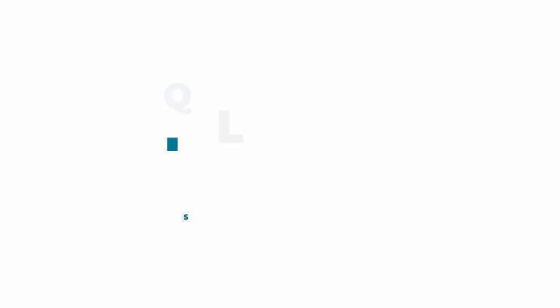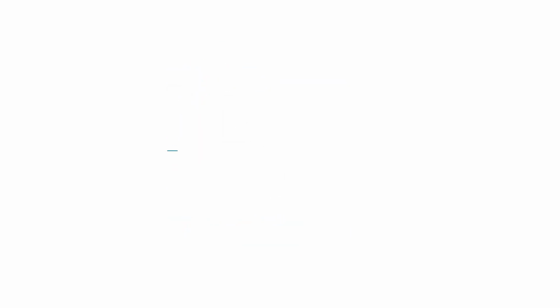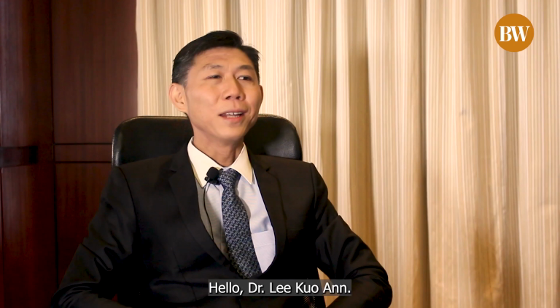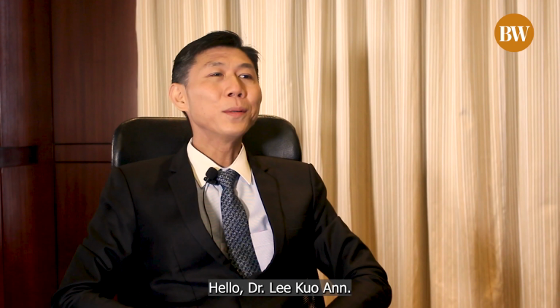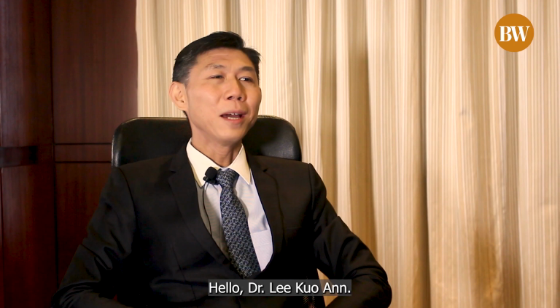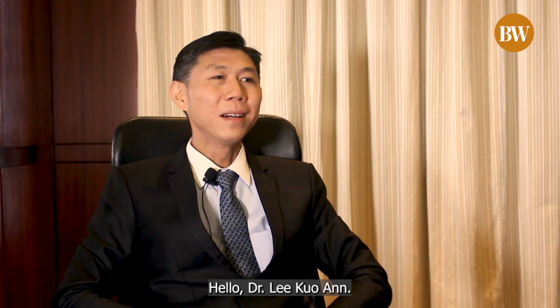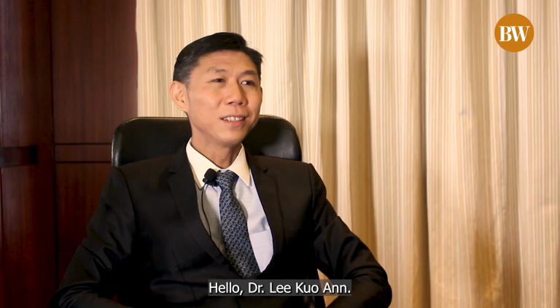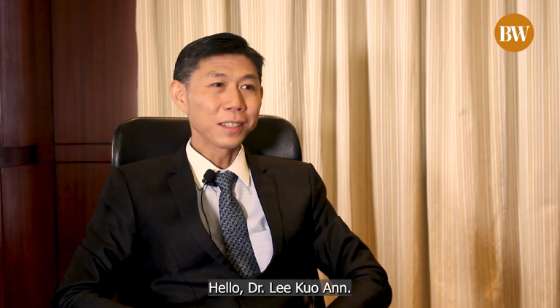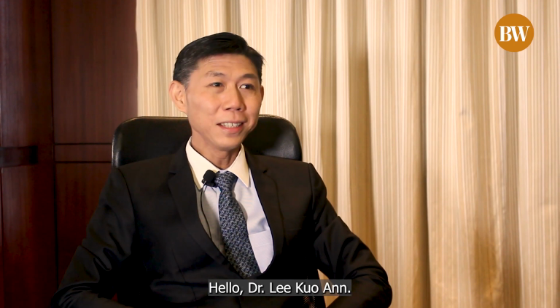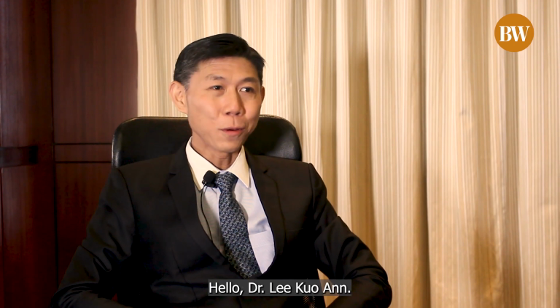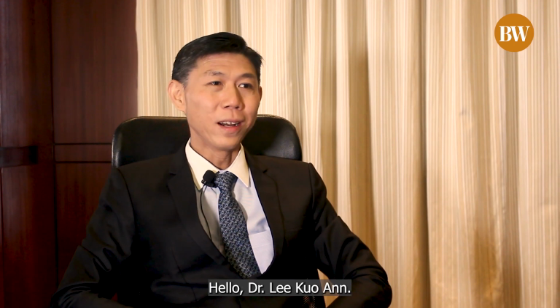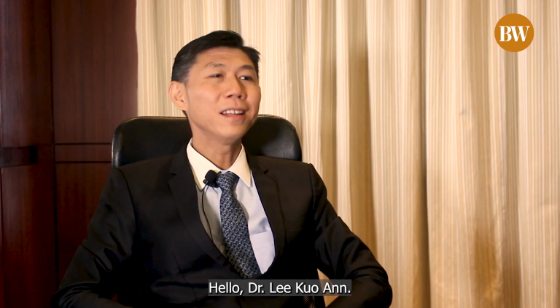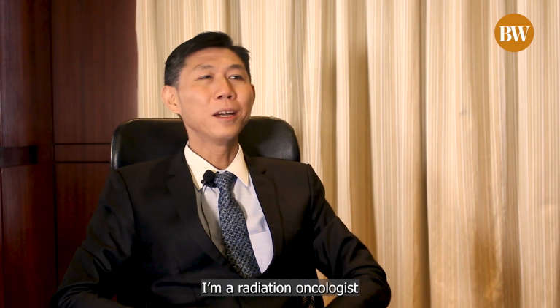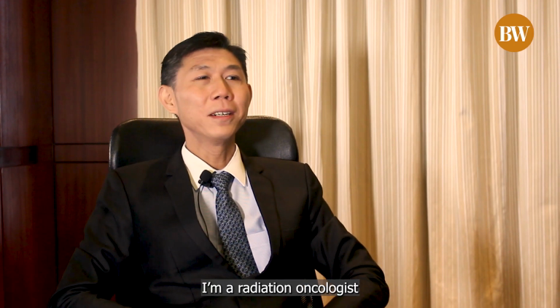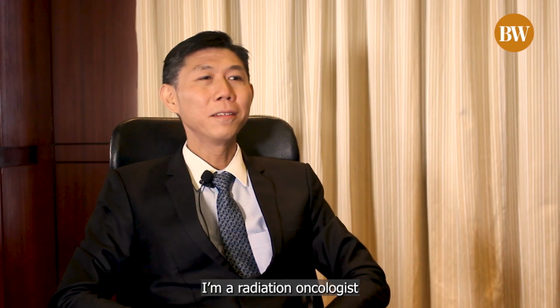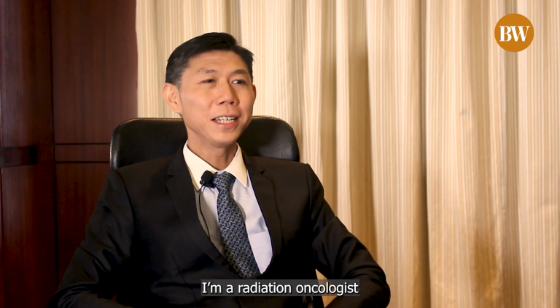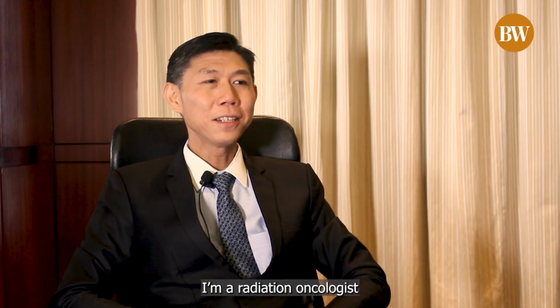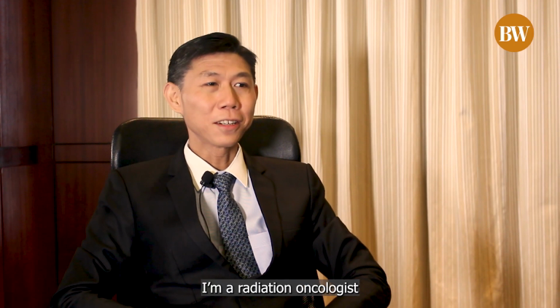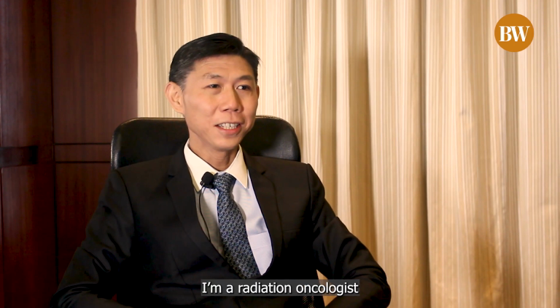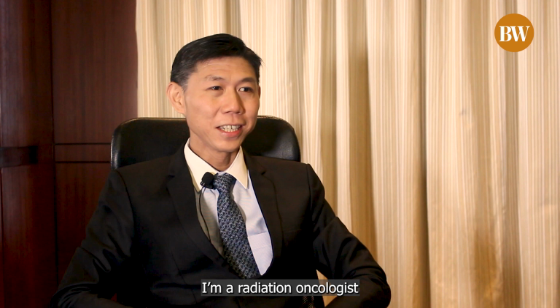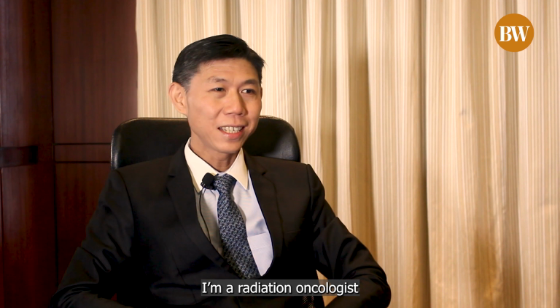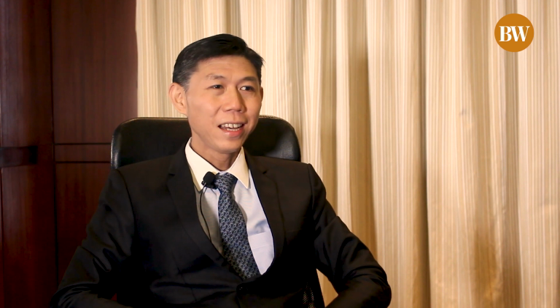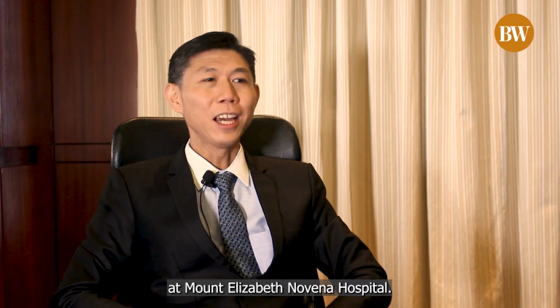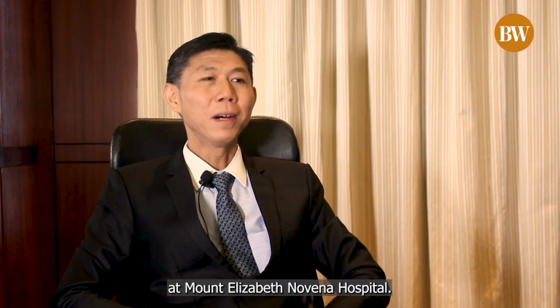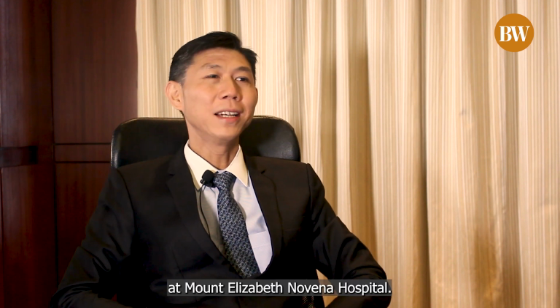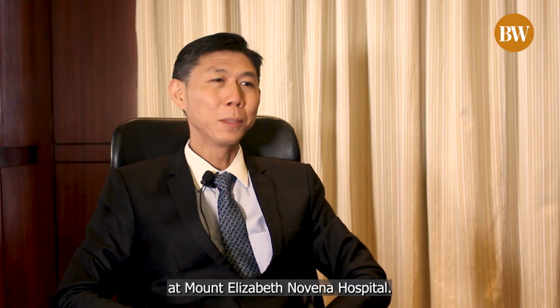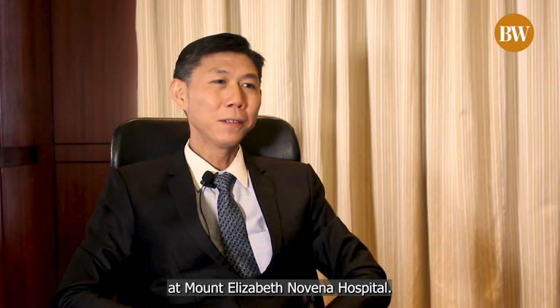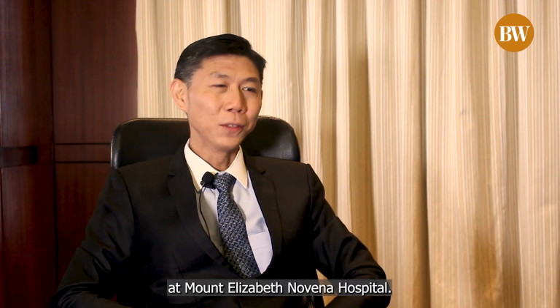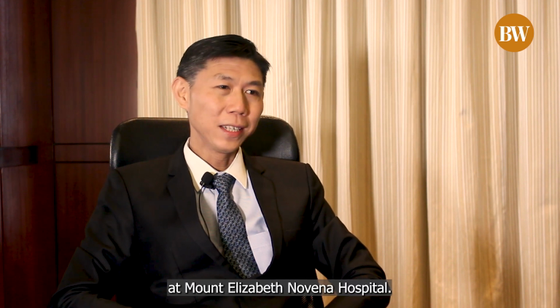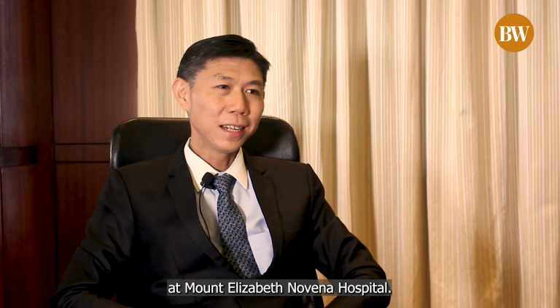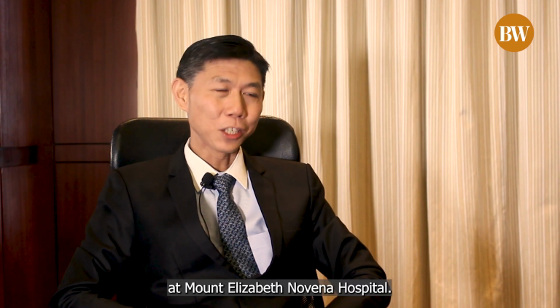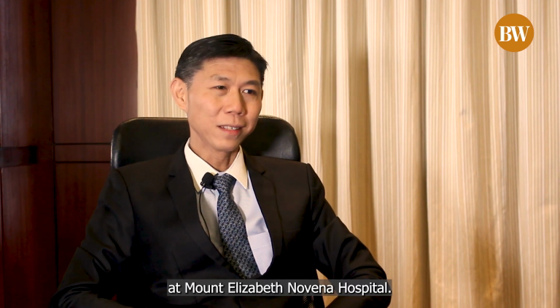Hello, I'm Dr. Lee Kuo An. I'm a radiation oncologist at Mount Elizabeth Novena Hospital.